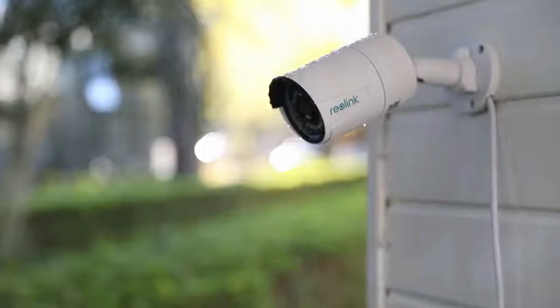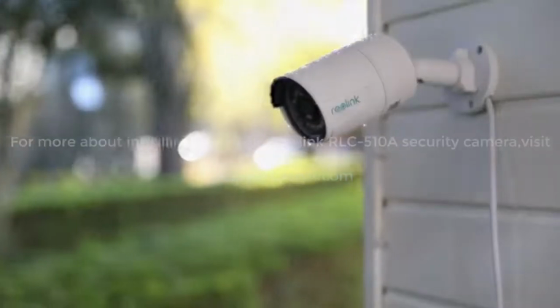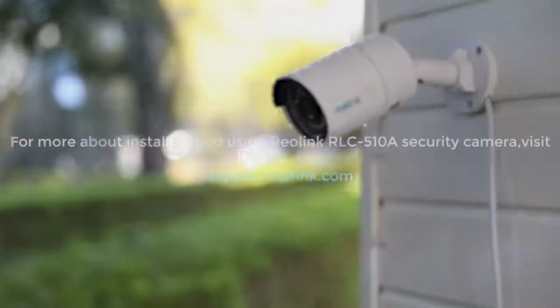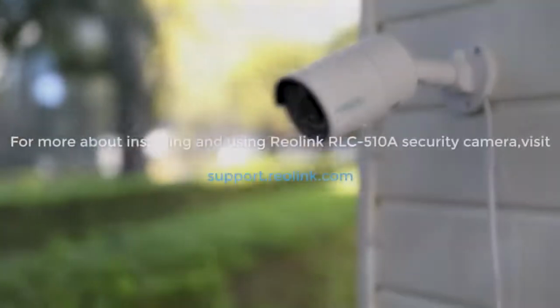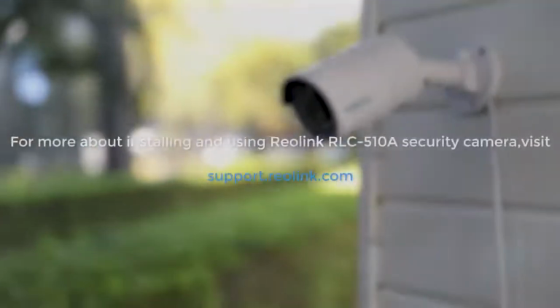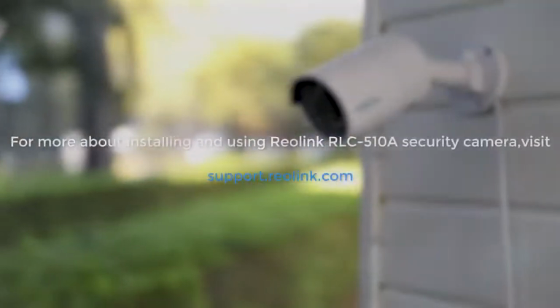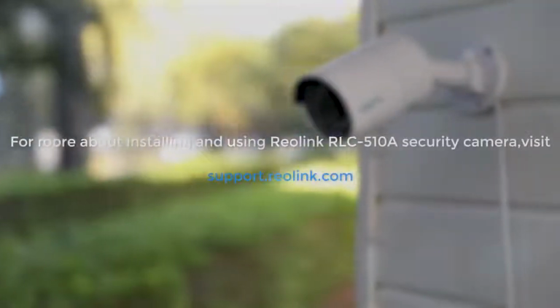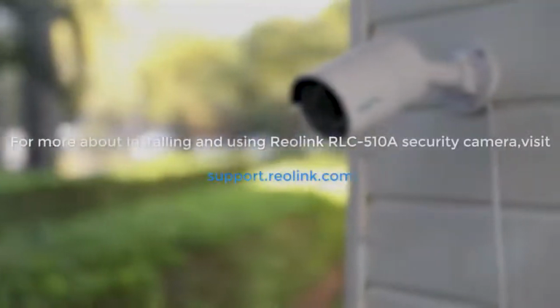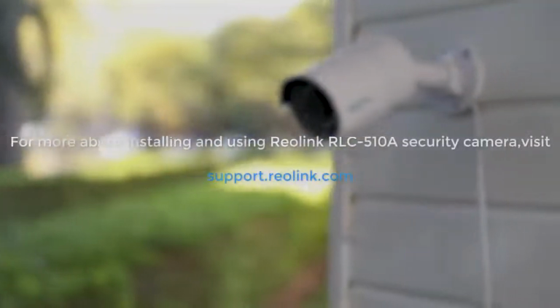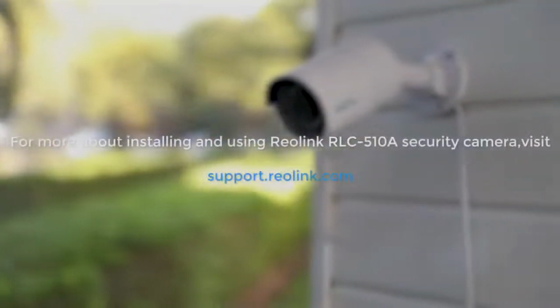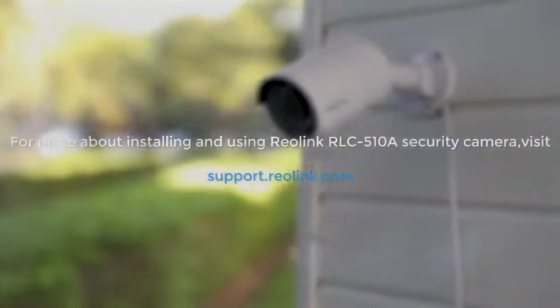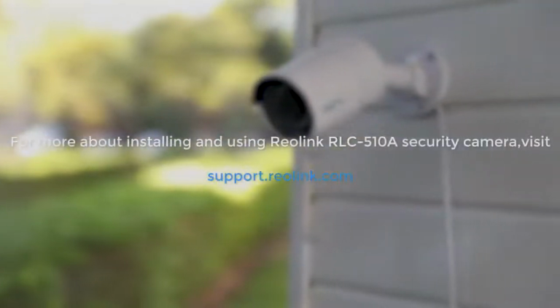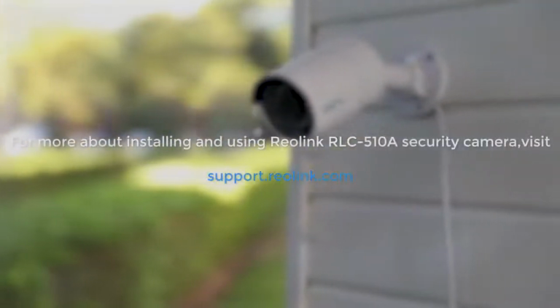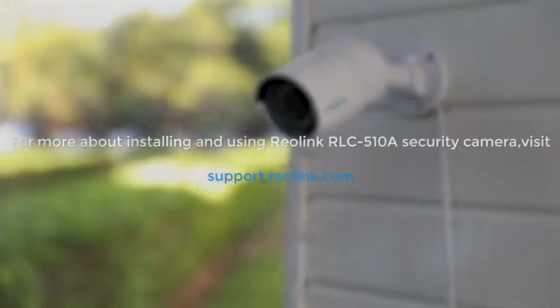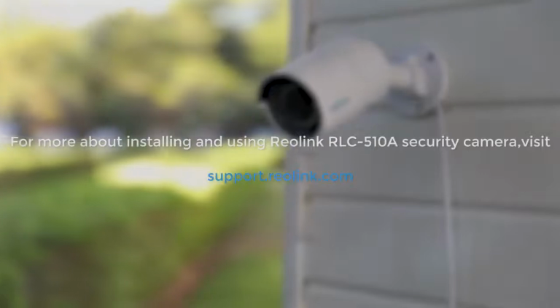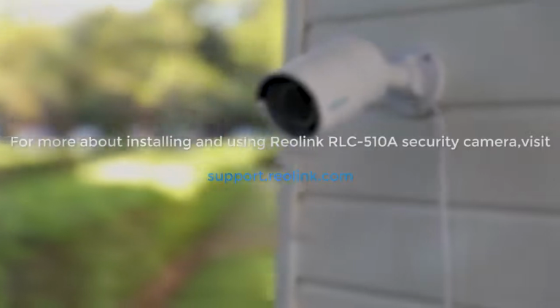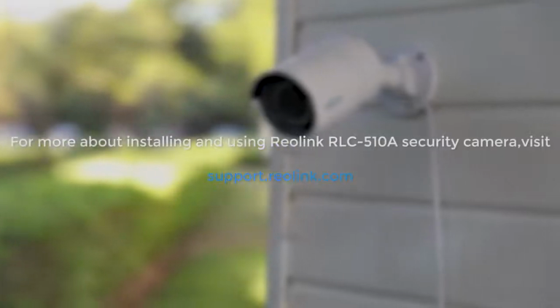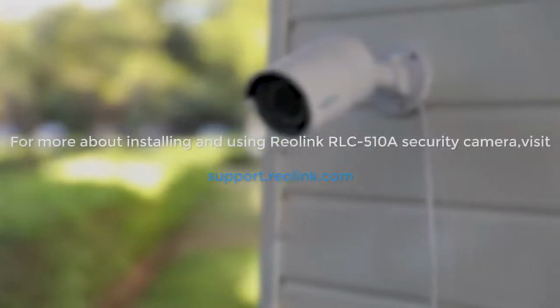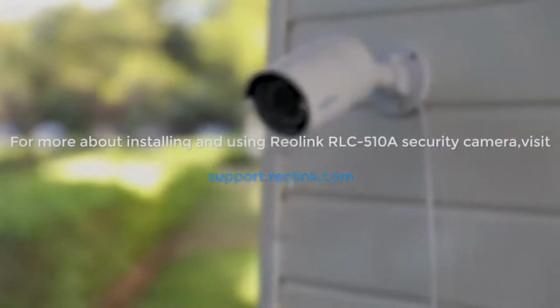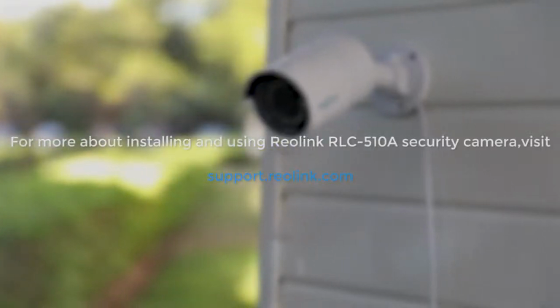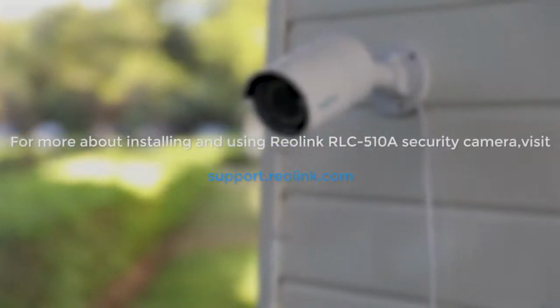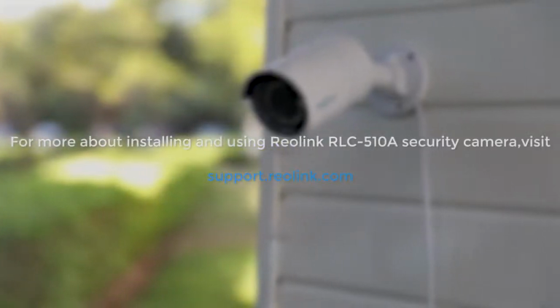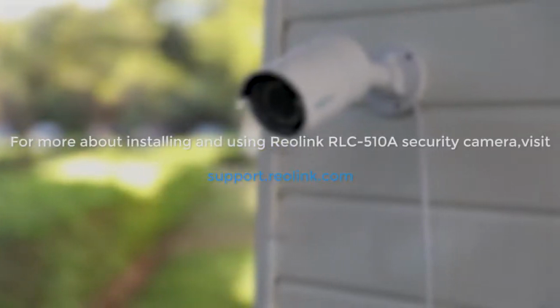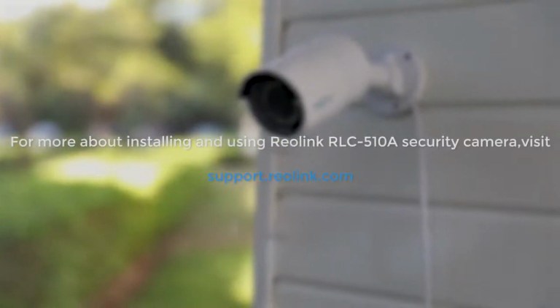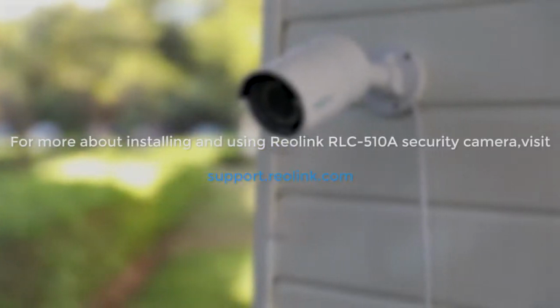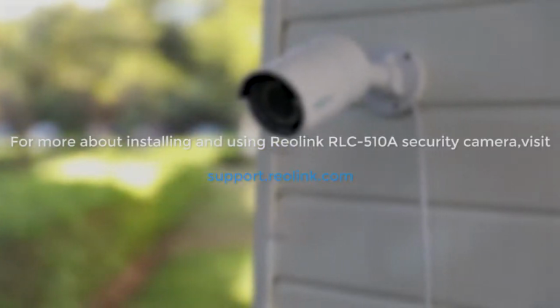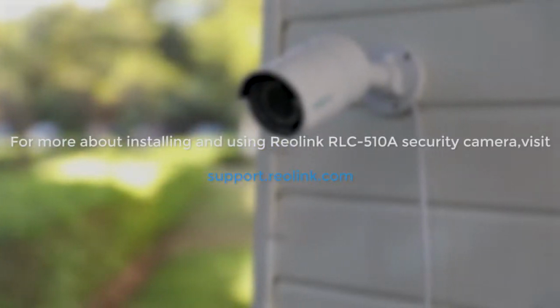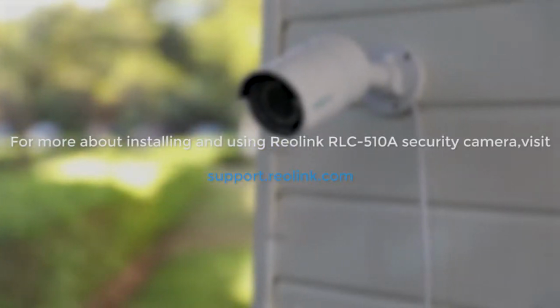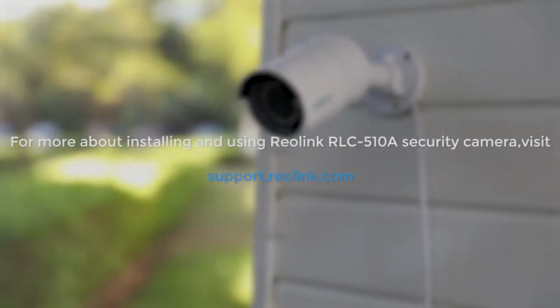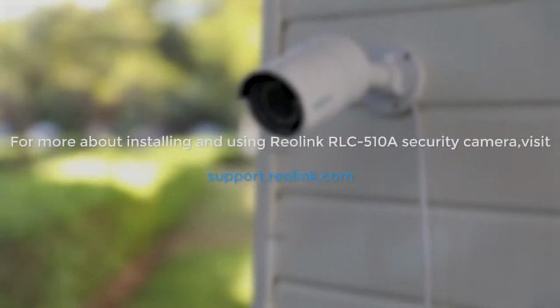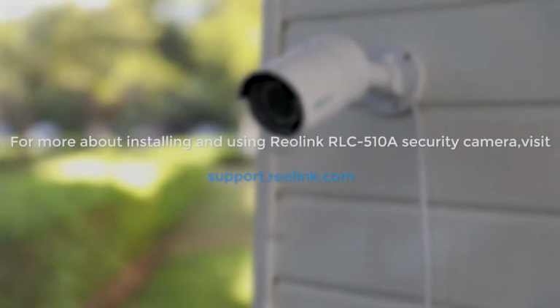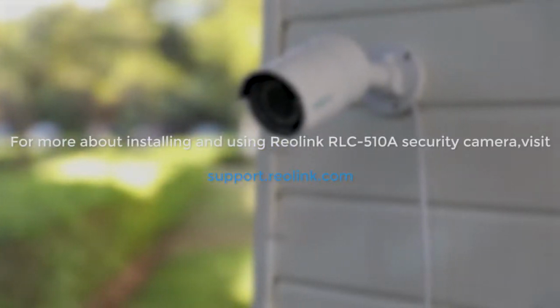For more about installing and using the Reolink RLC-510A, visit support.reolink.com.